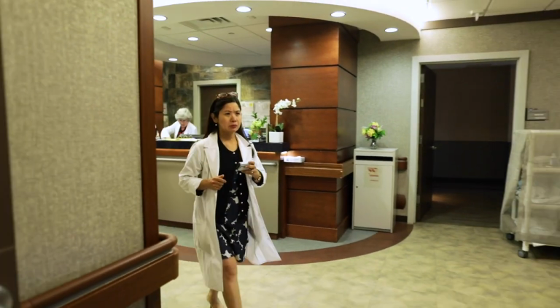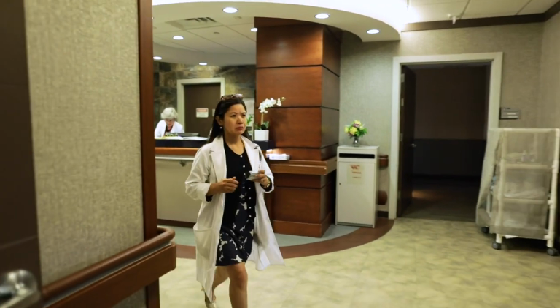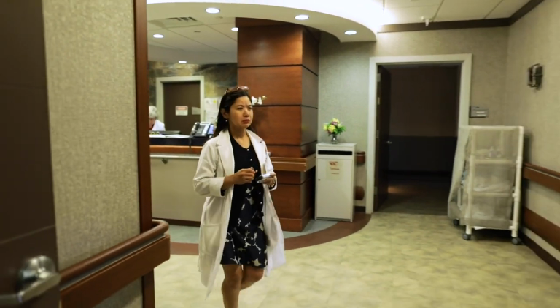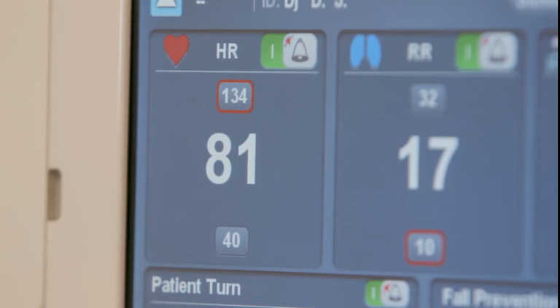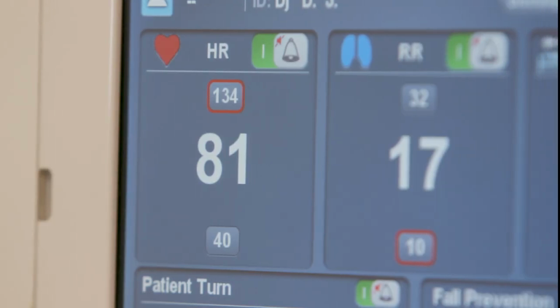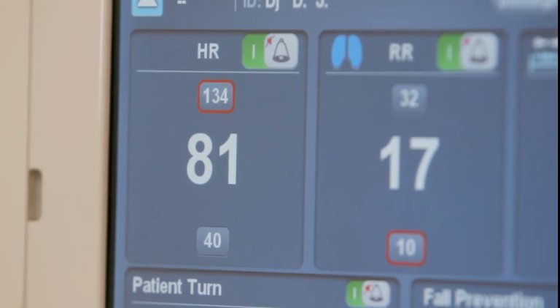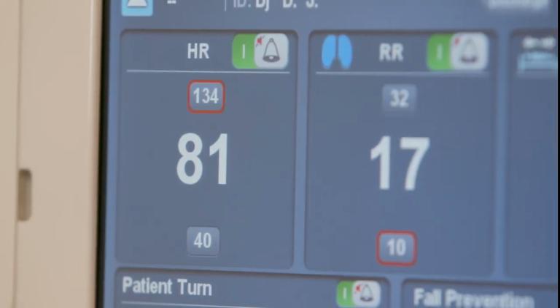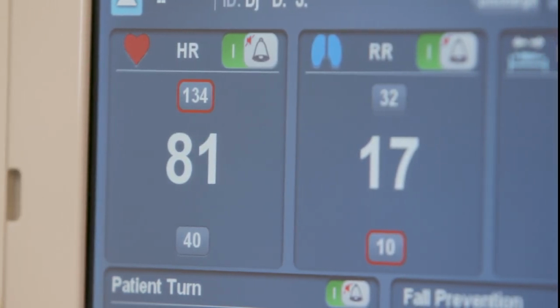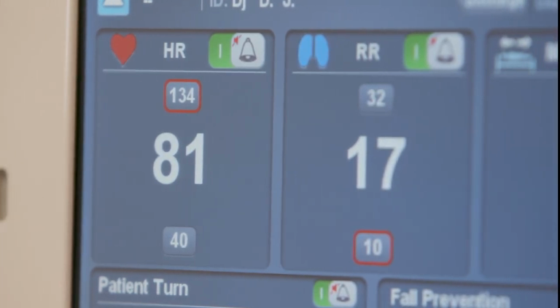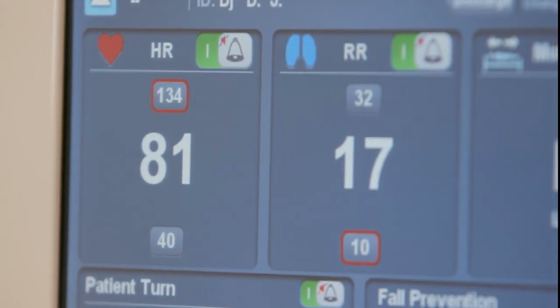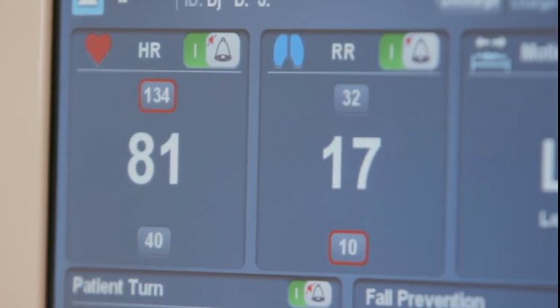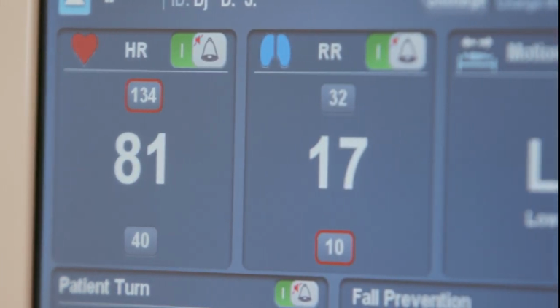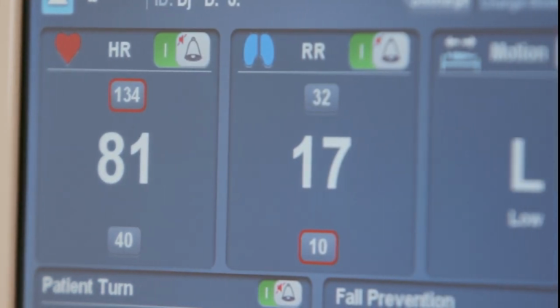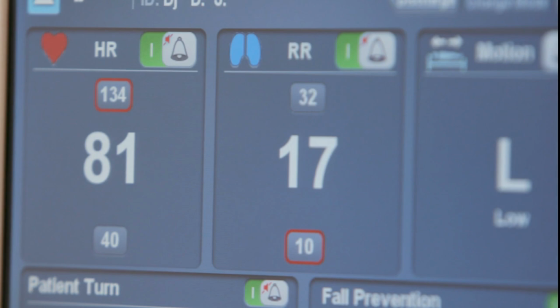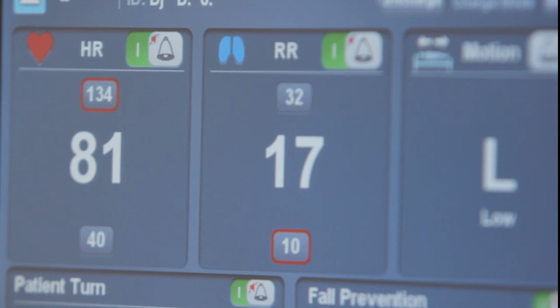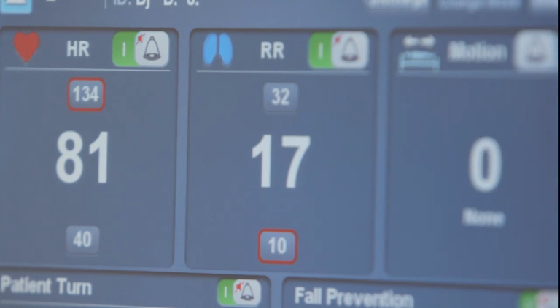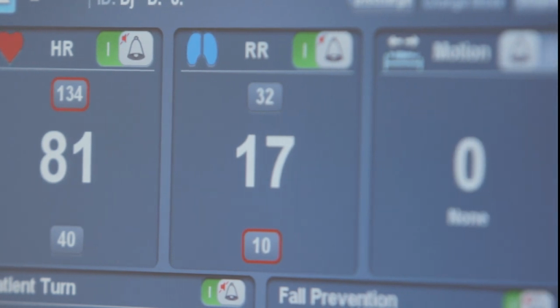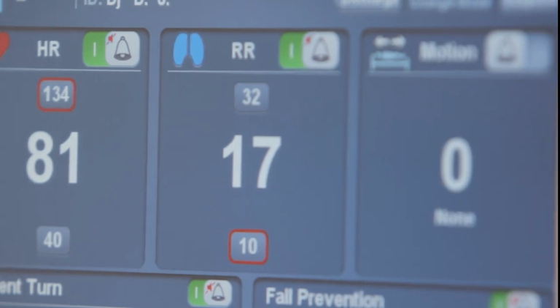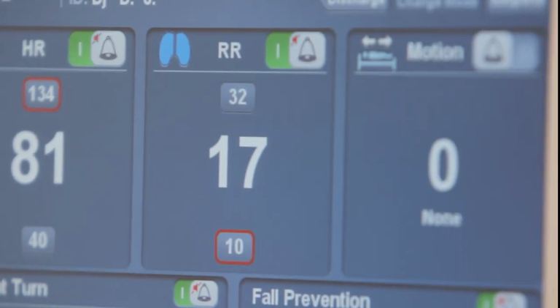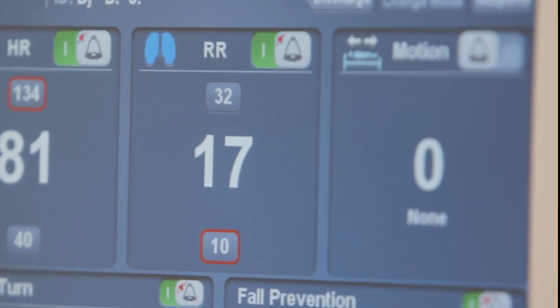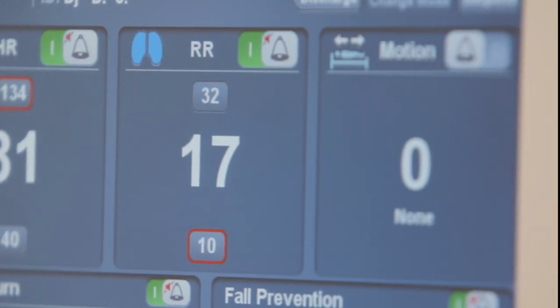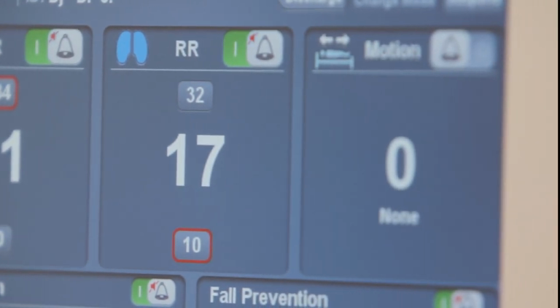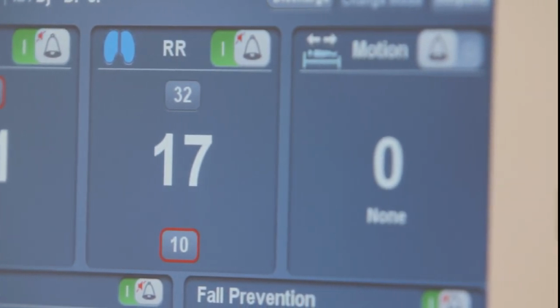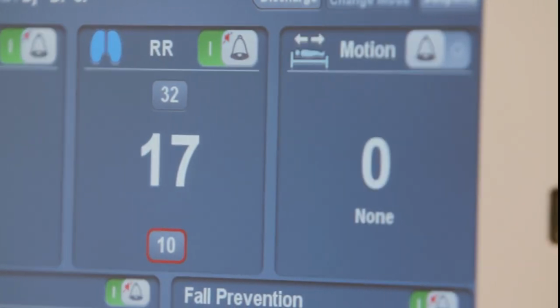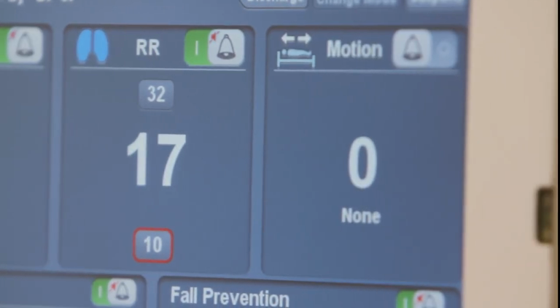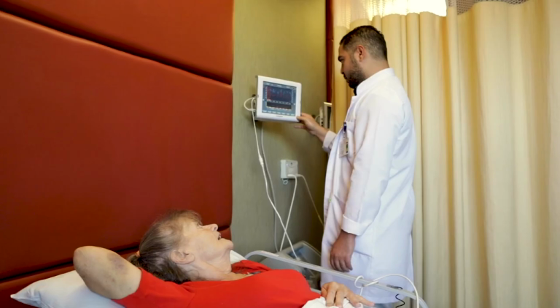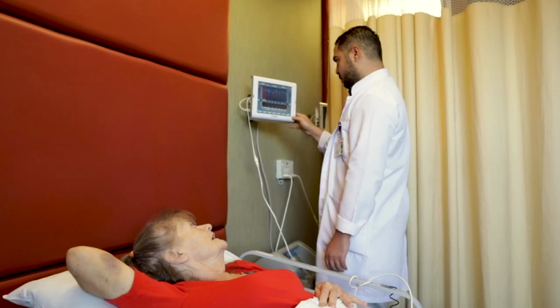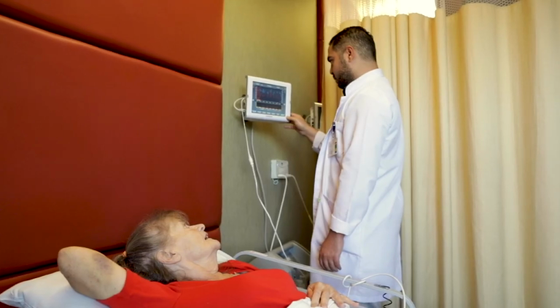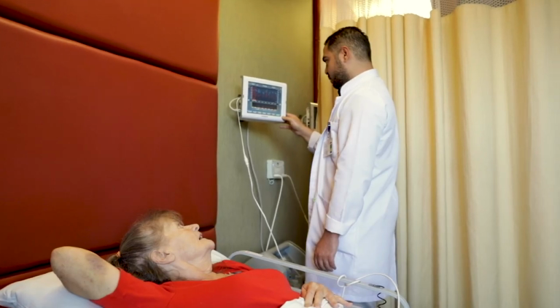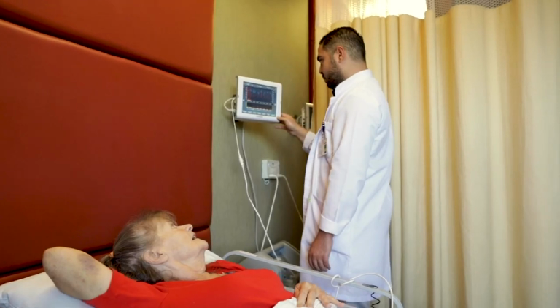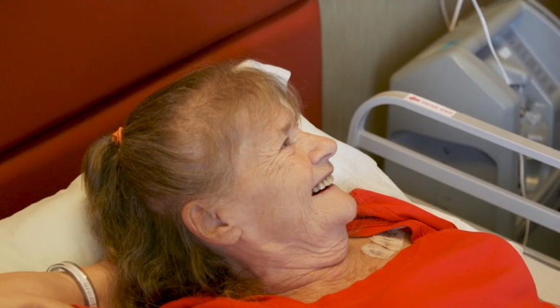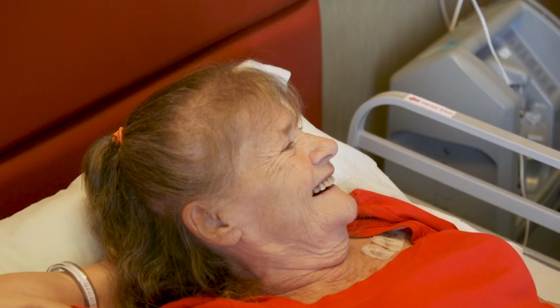The system provides continuous monitoring of heart rate, respiratory rate, and motion without ever touching the patient.